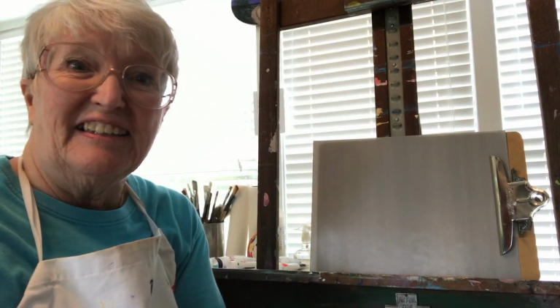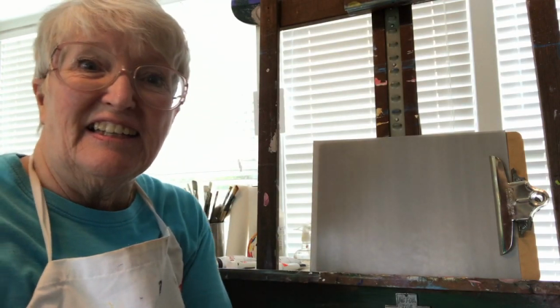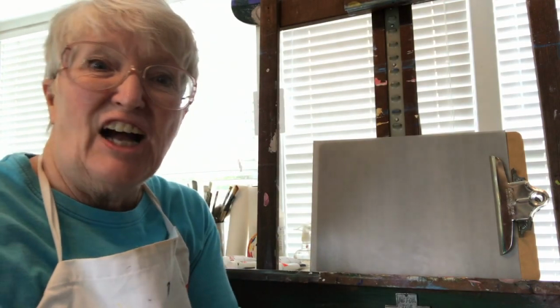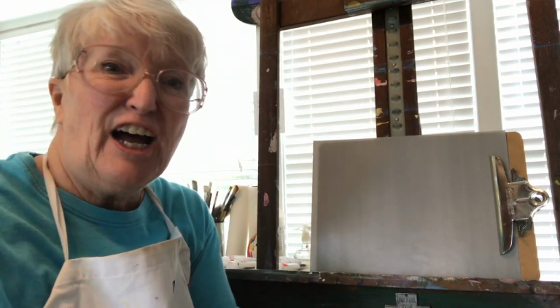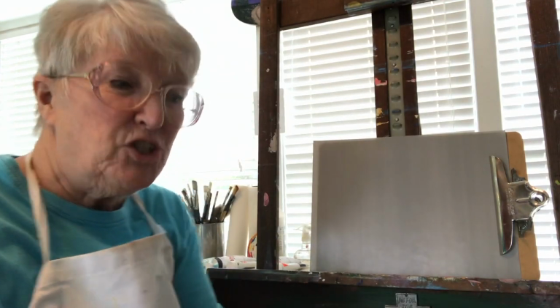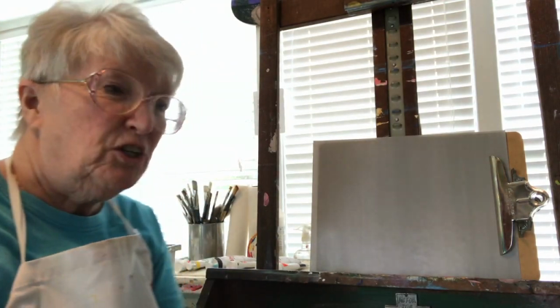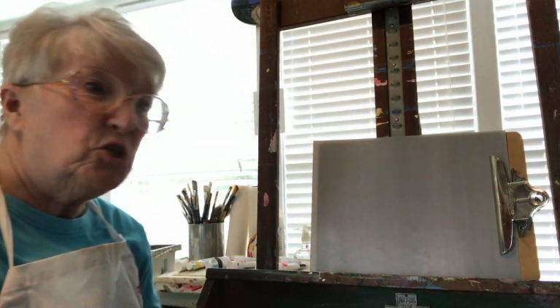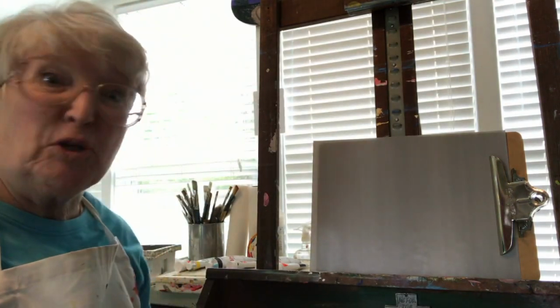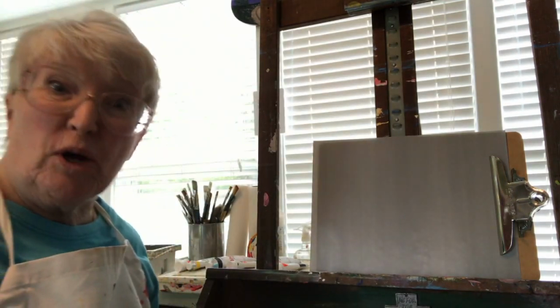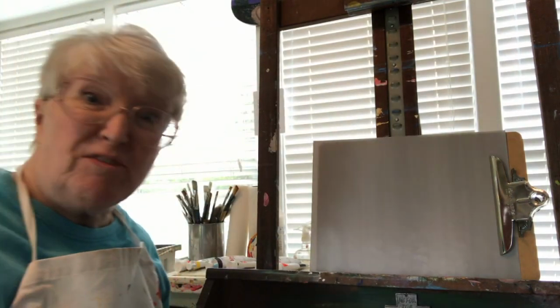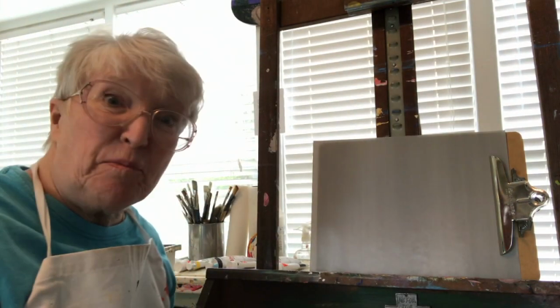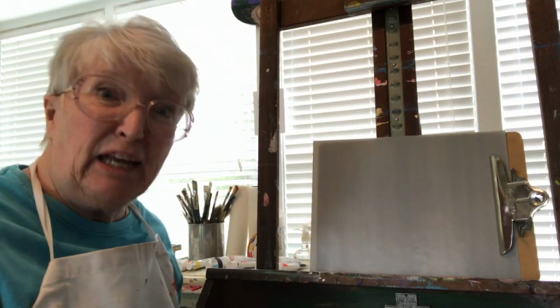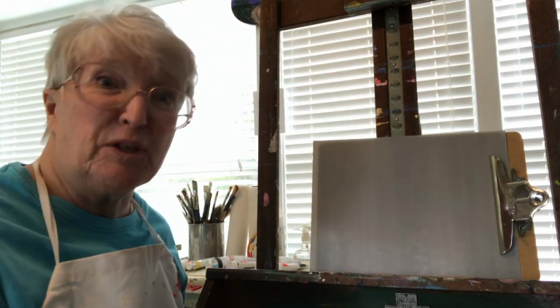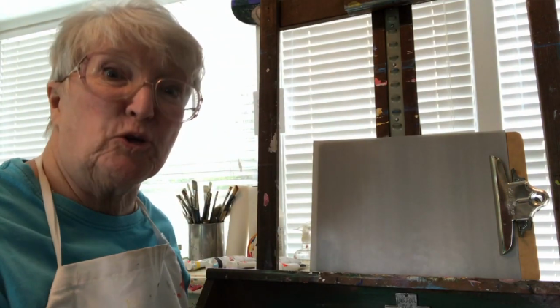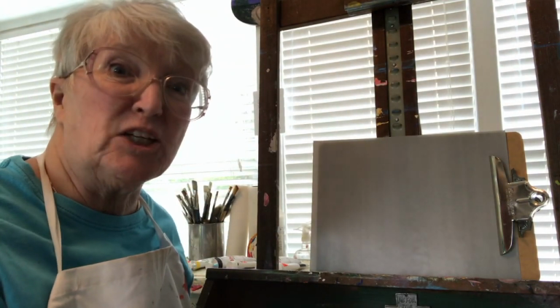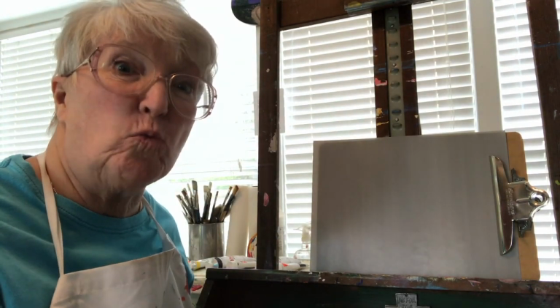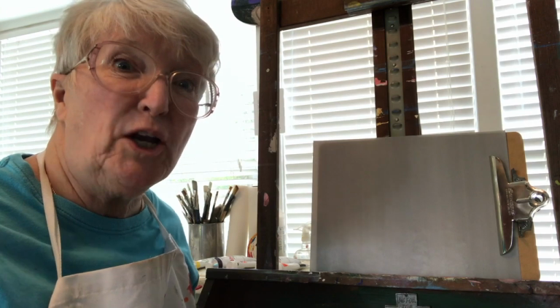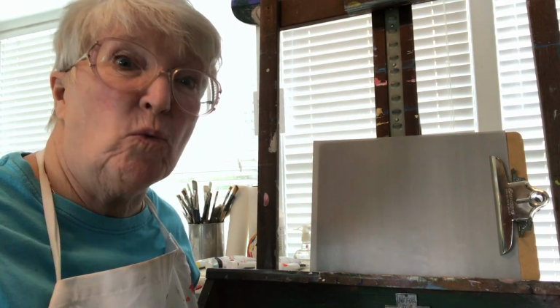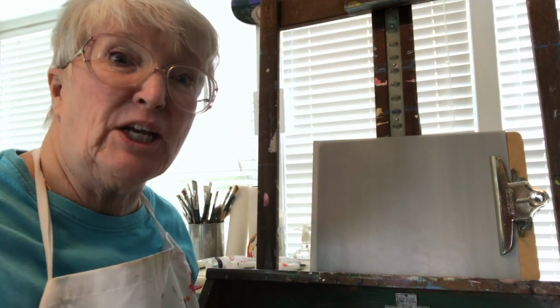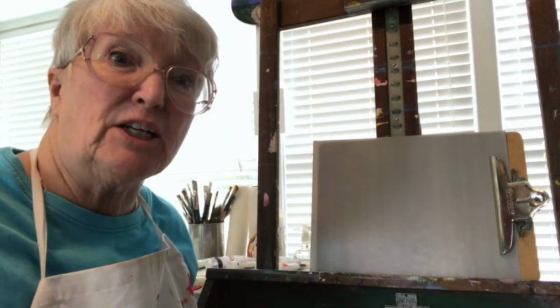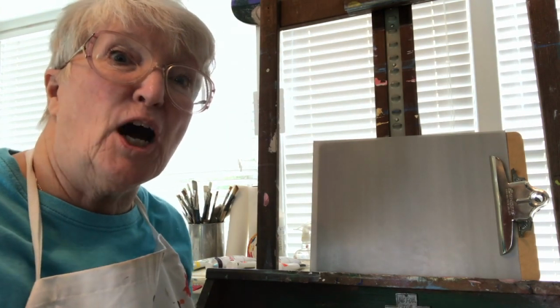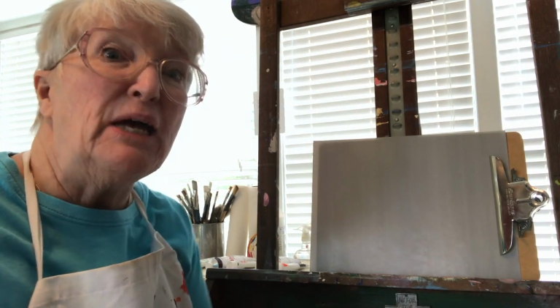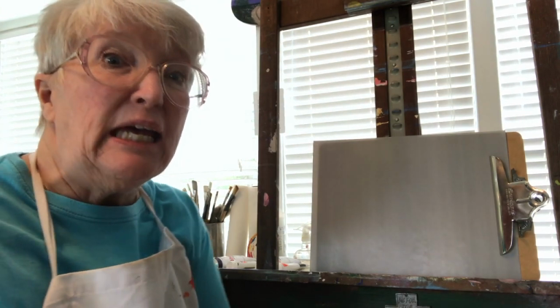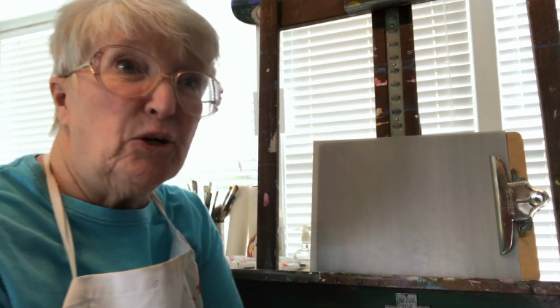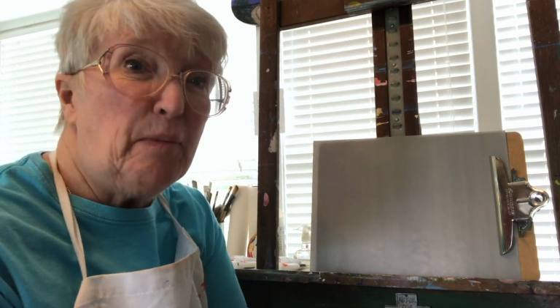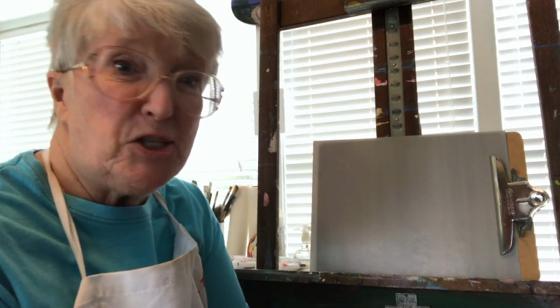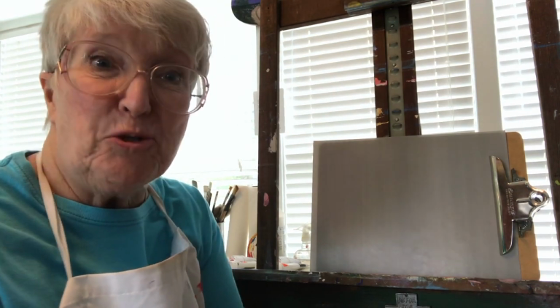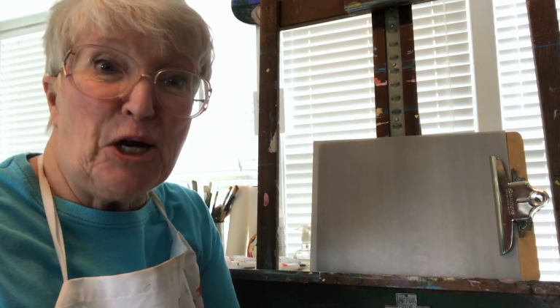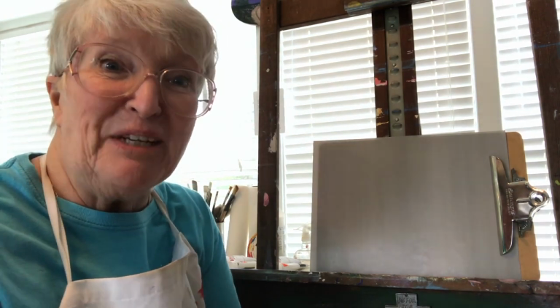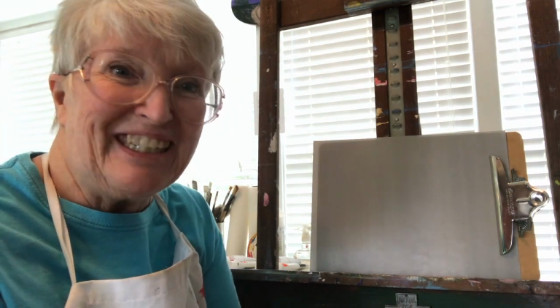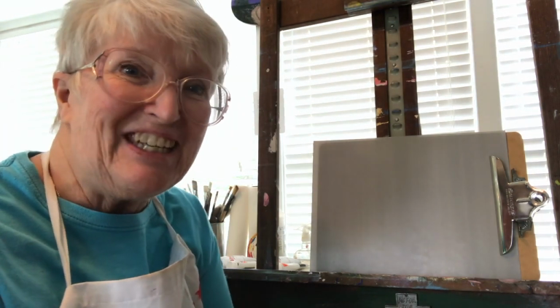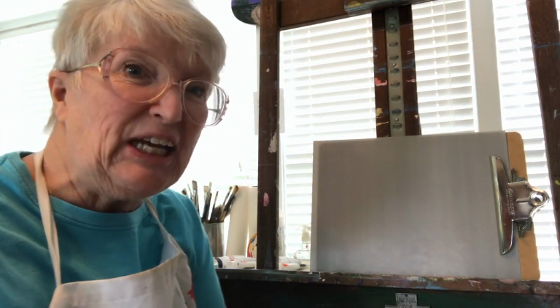Hi, Sharon Durbin Graves, paintingwithacrylics101.com, here in my studio in Kentucky.